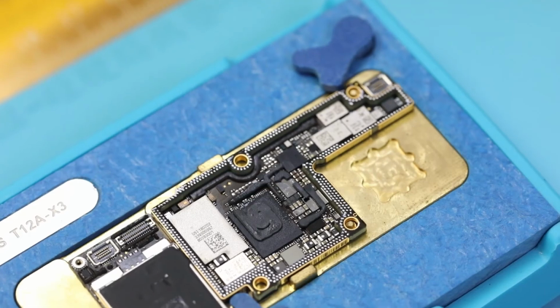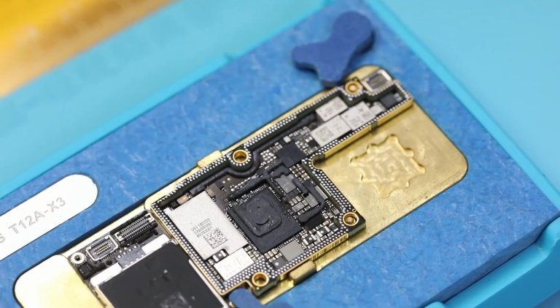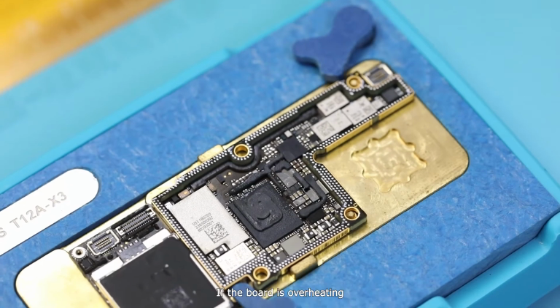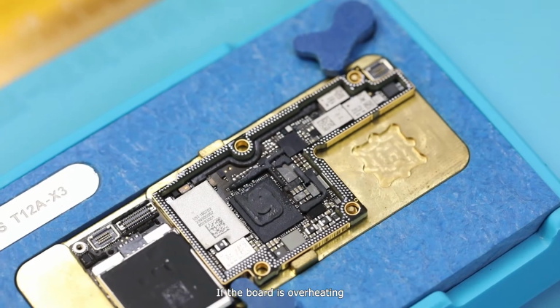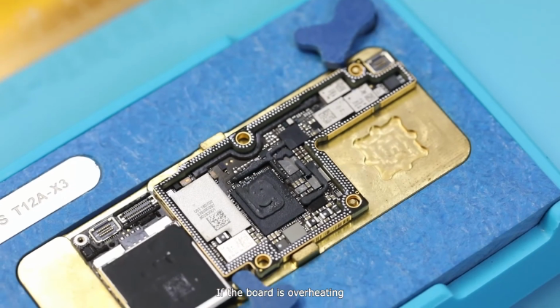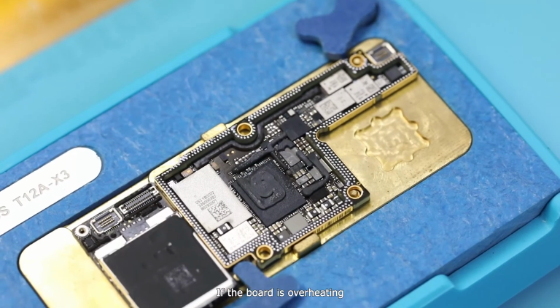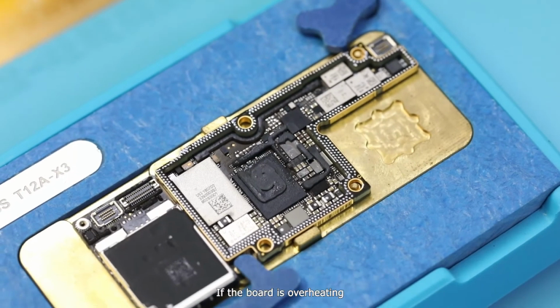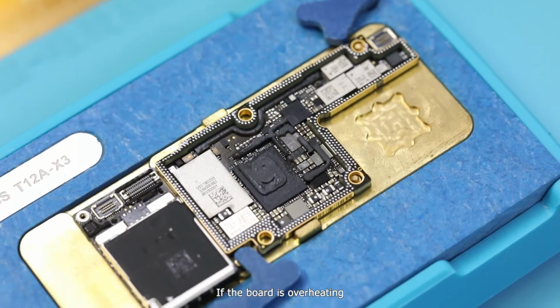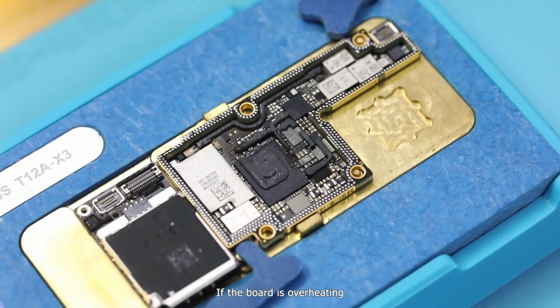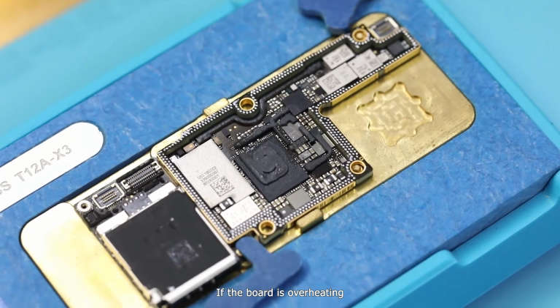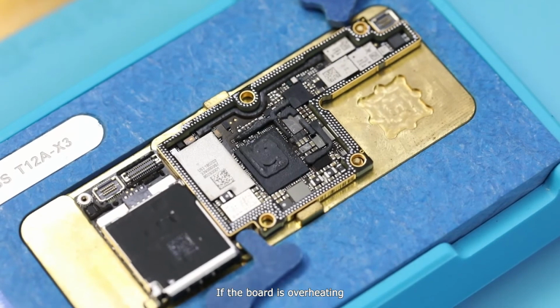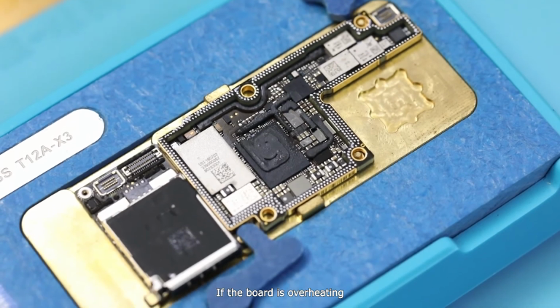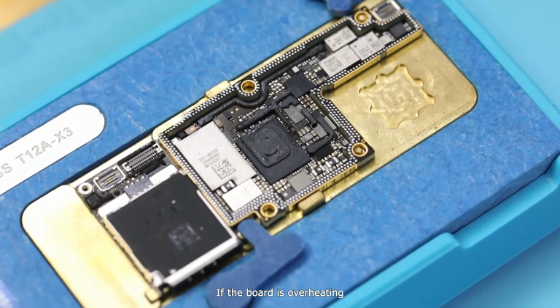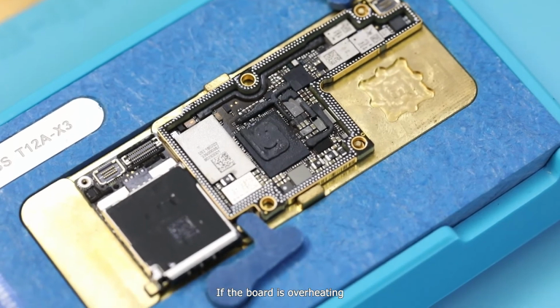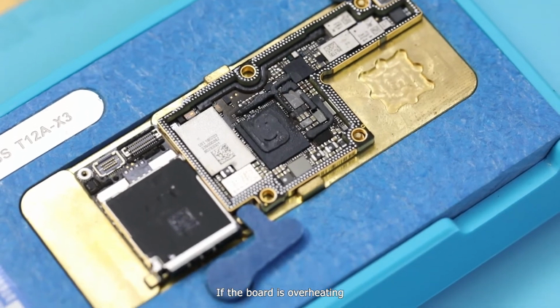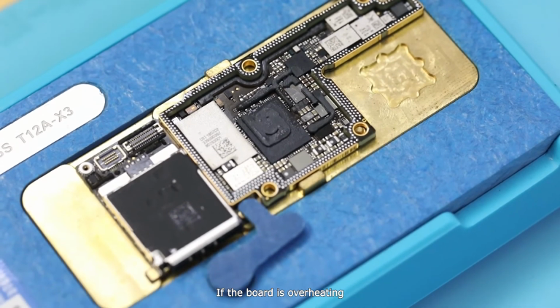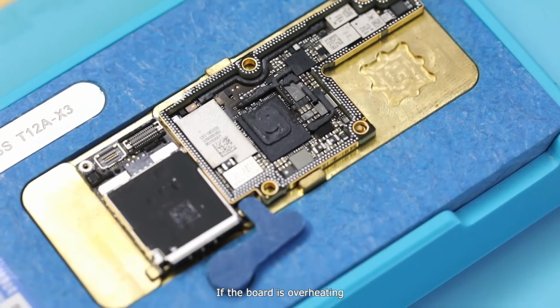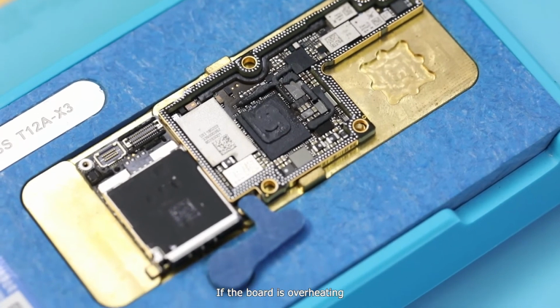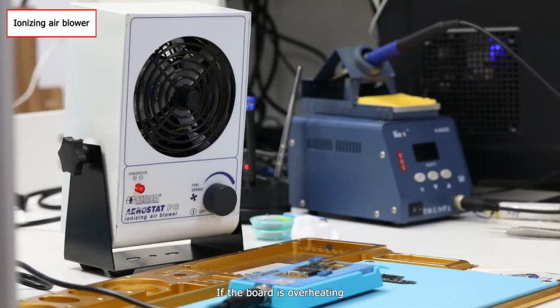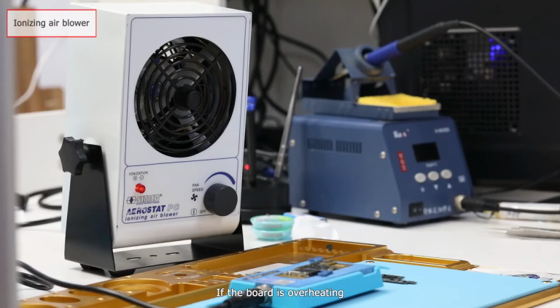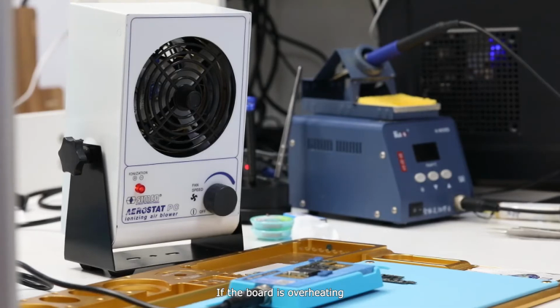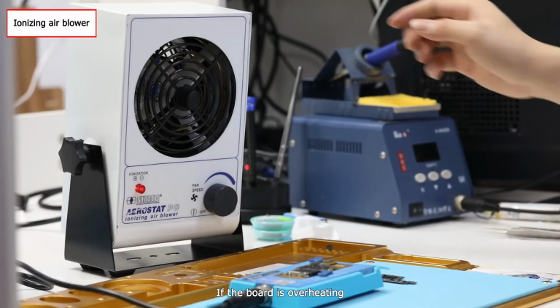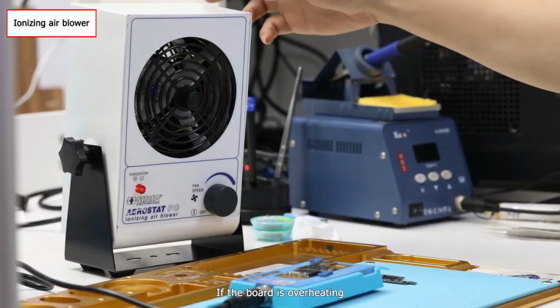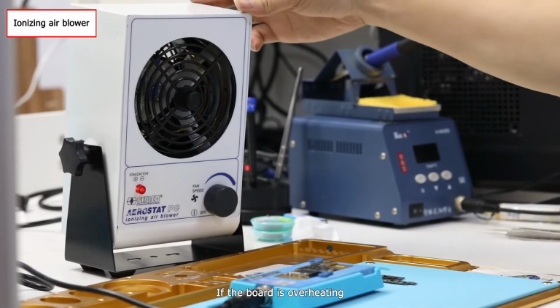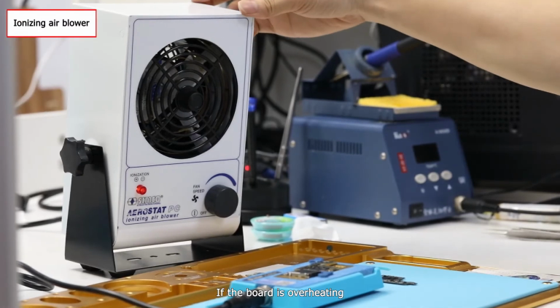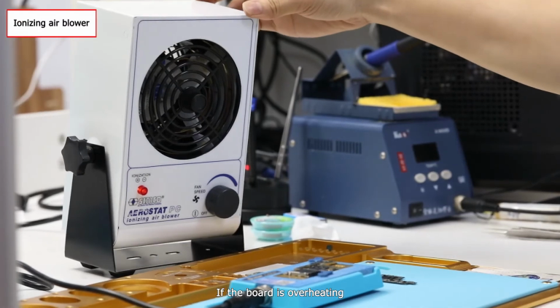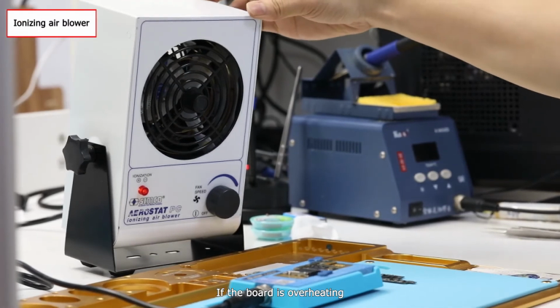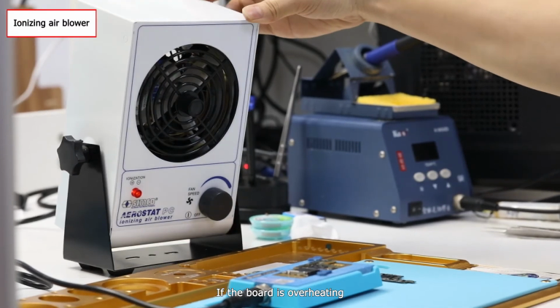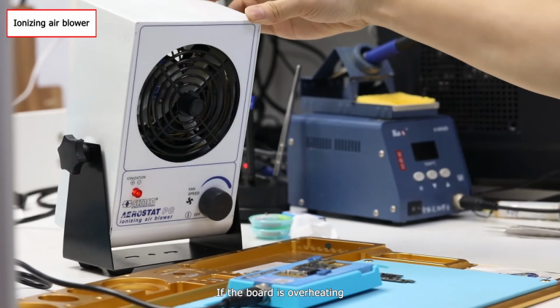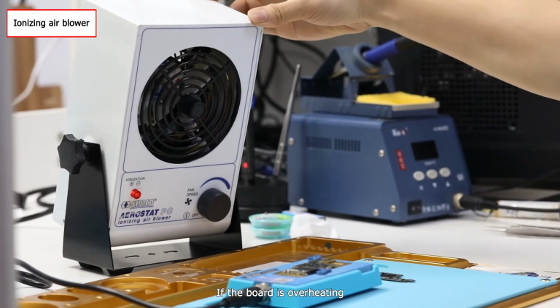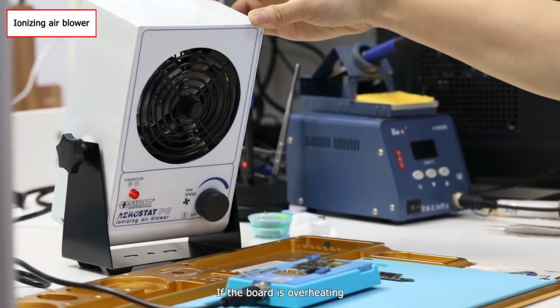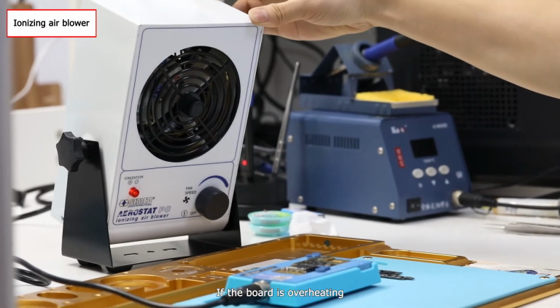If the board is overheating, we can cool it down with an ionizing air blower.